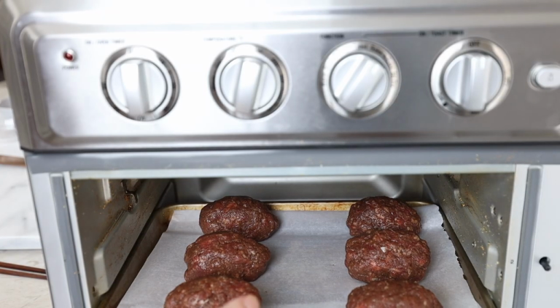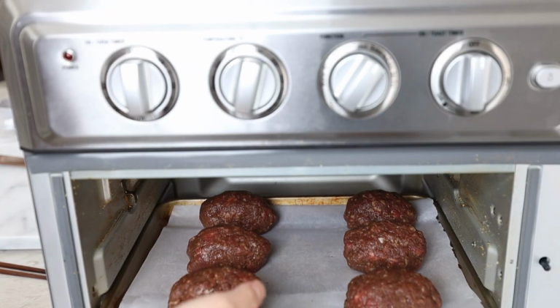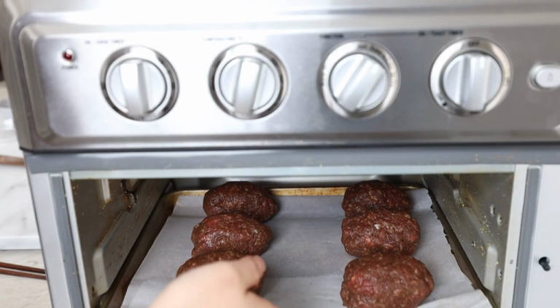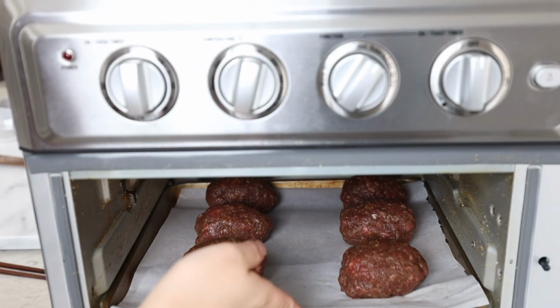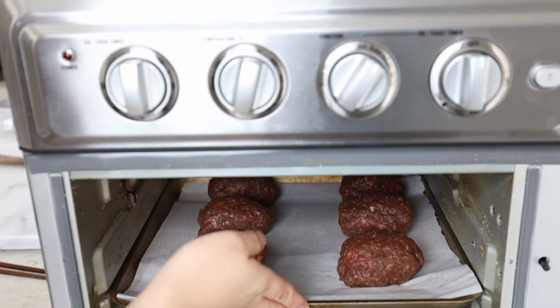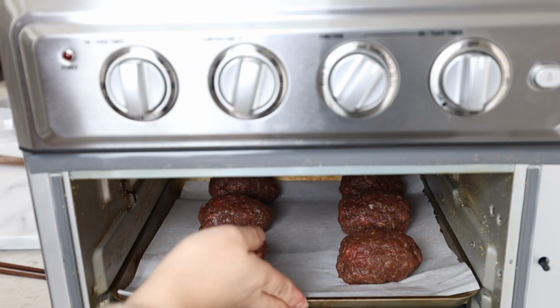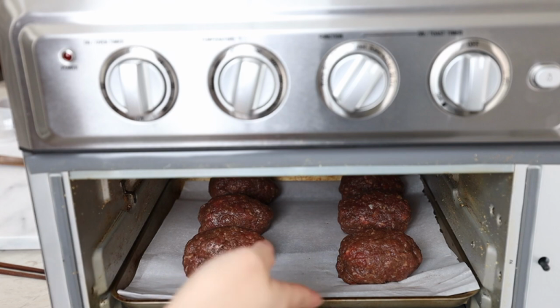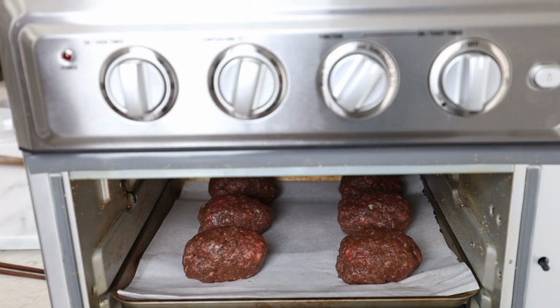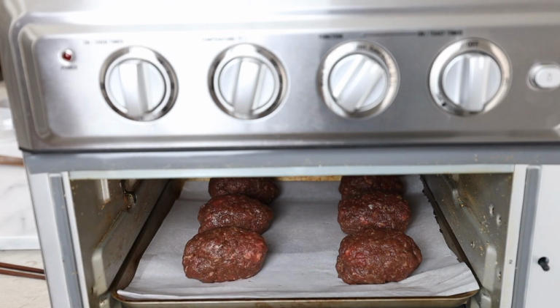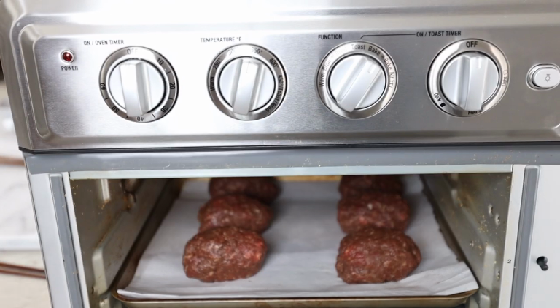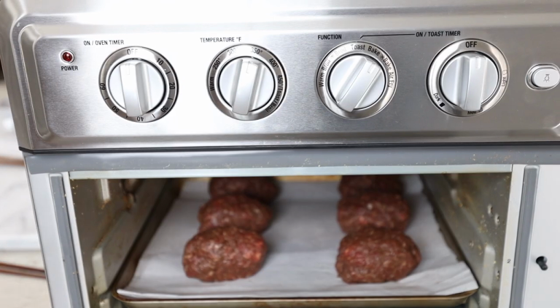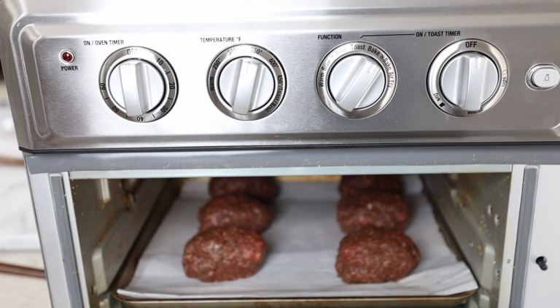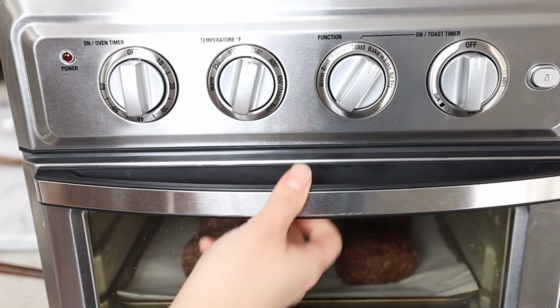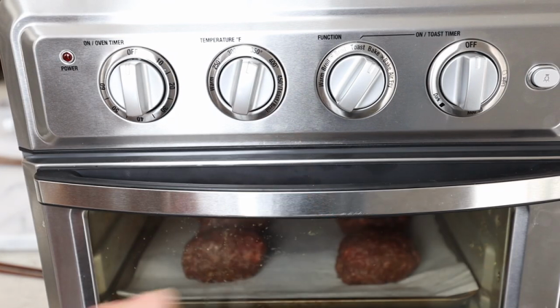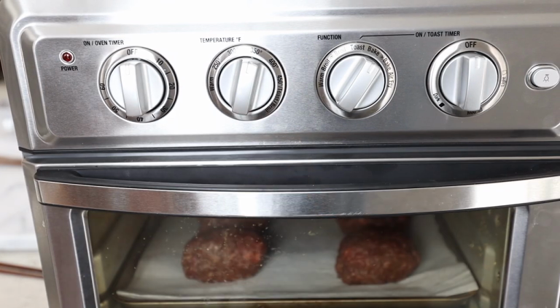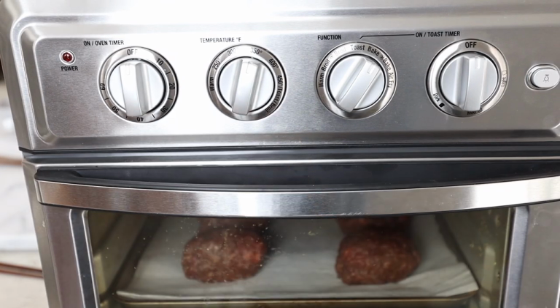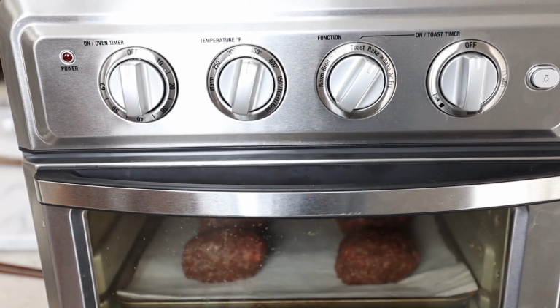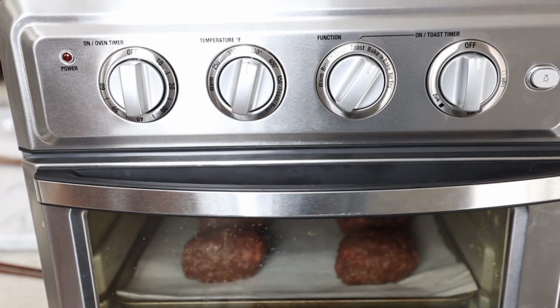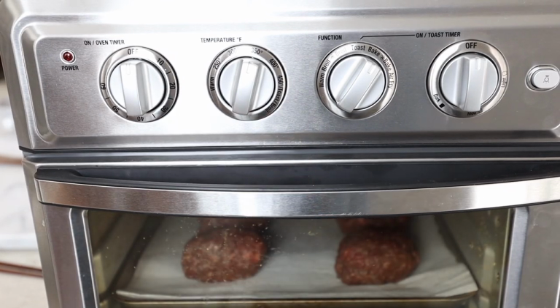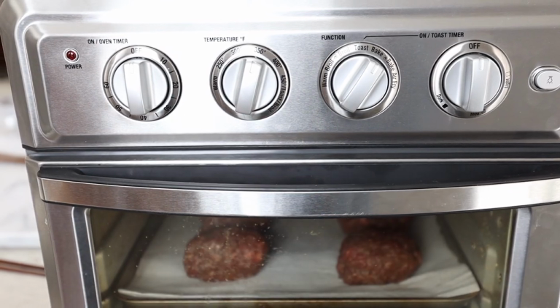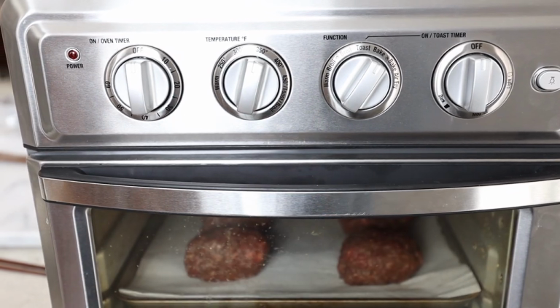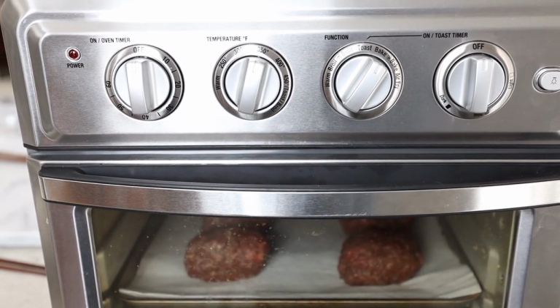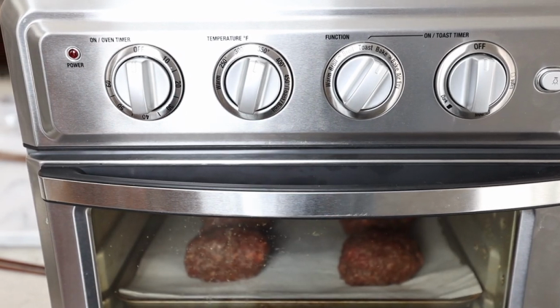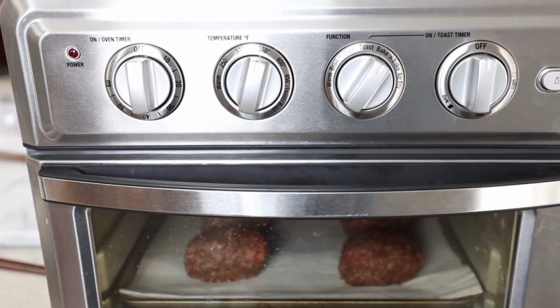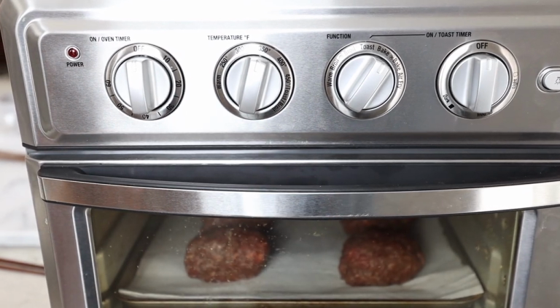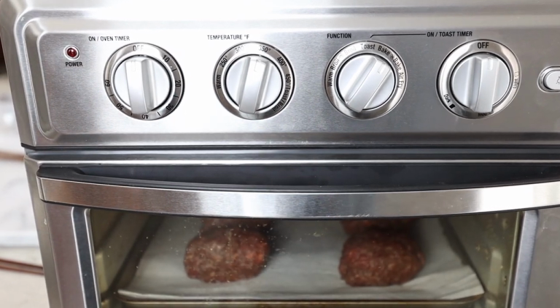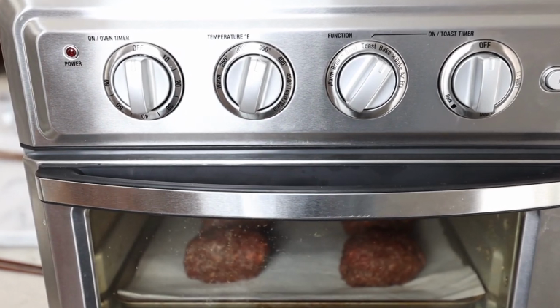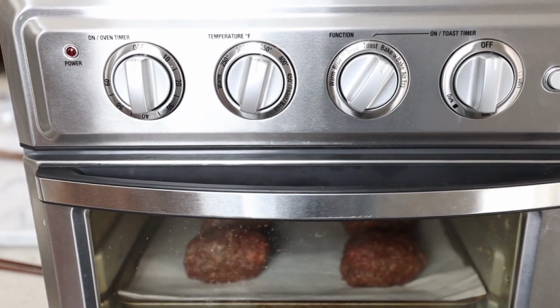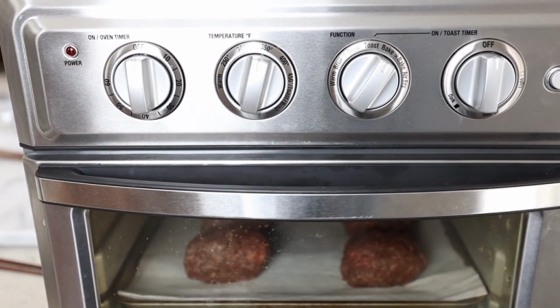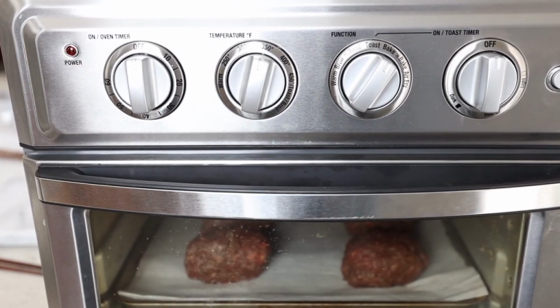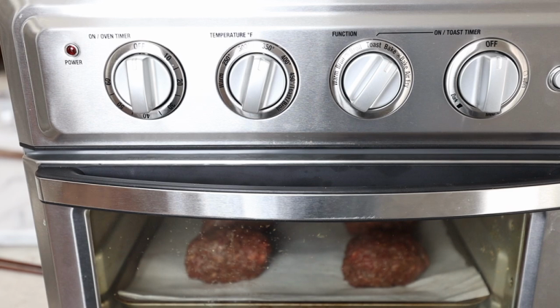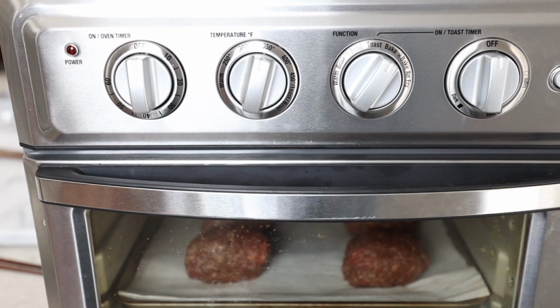We're going to bake this for 20 minutes at 350 degrees, and then put it on broil for the last five minutes.